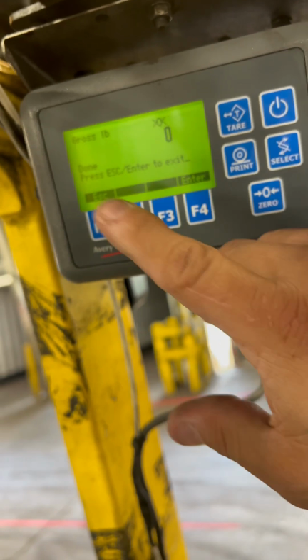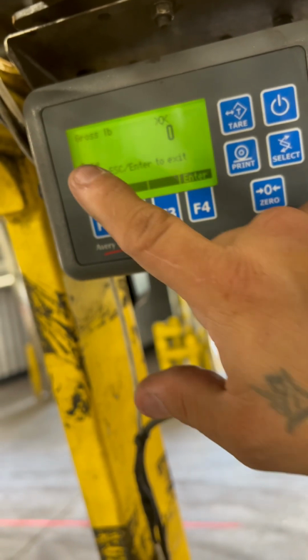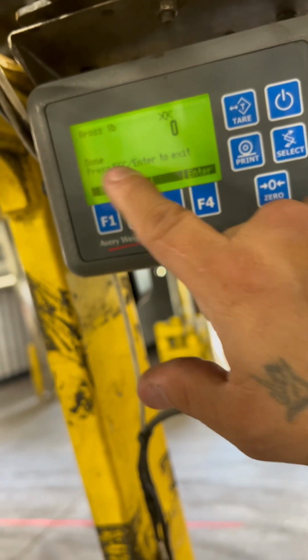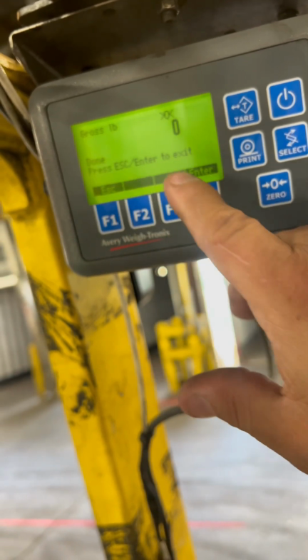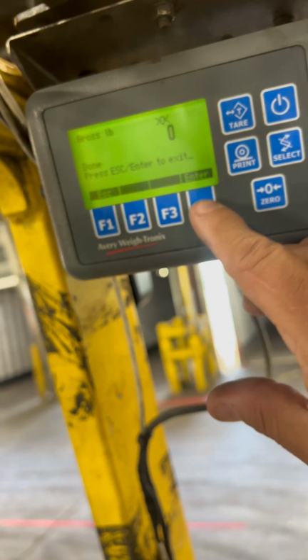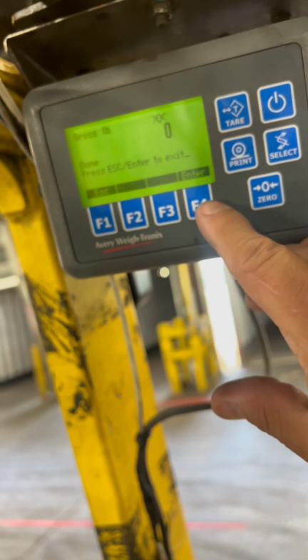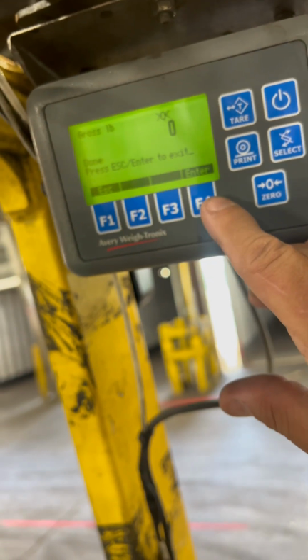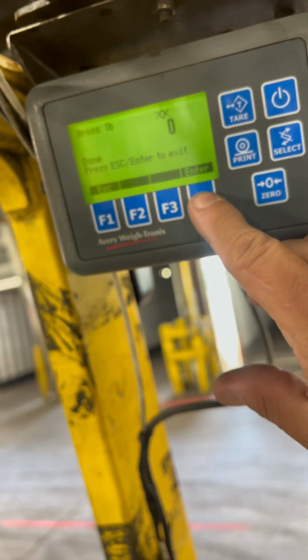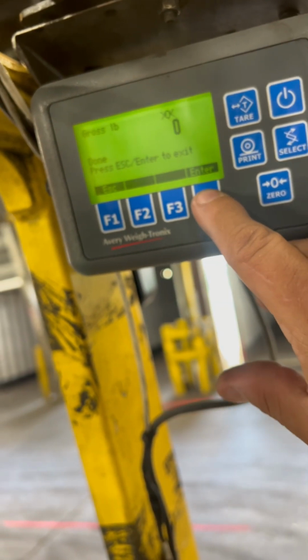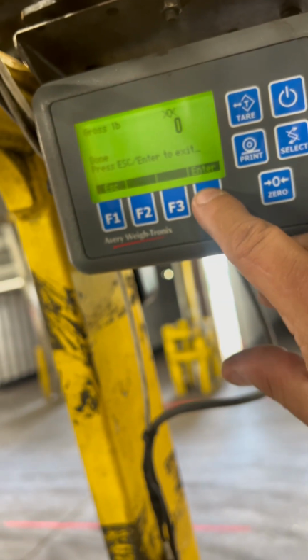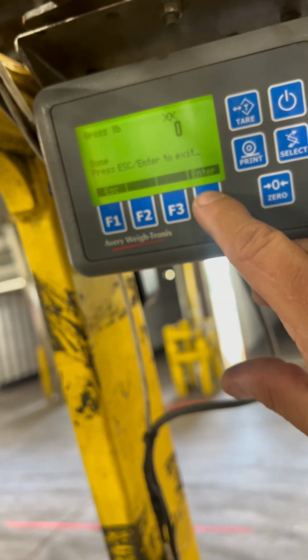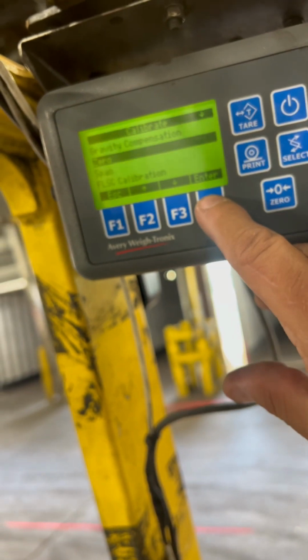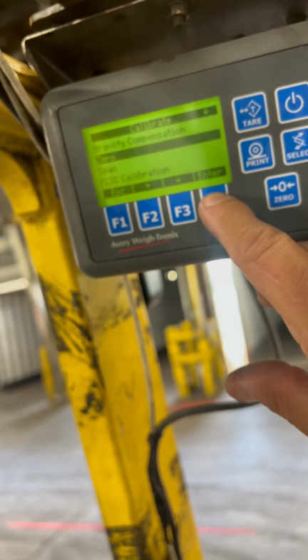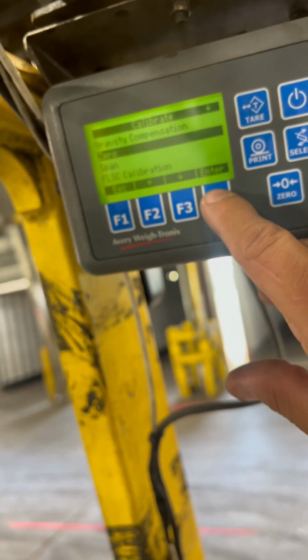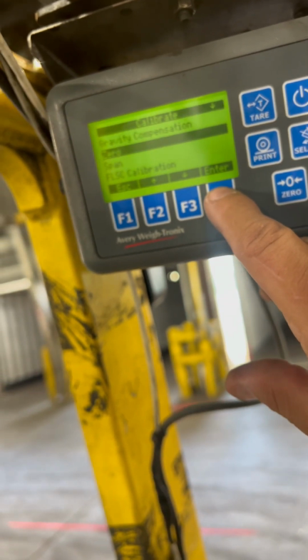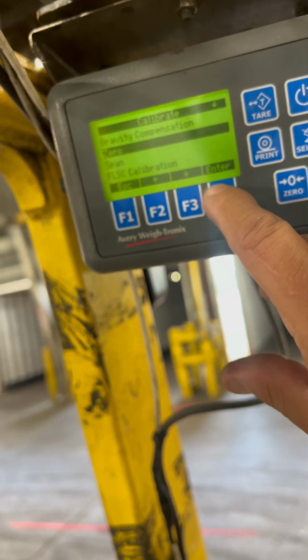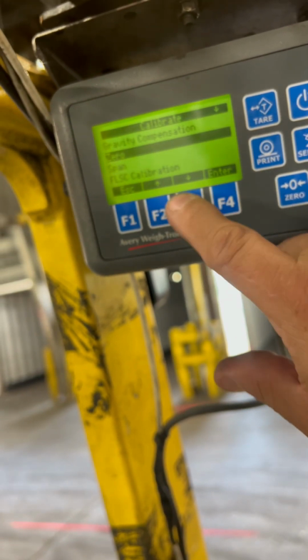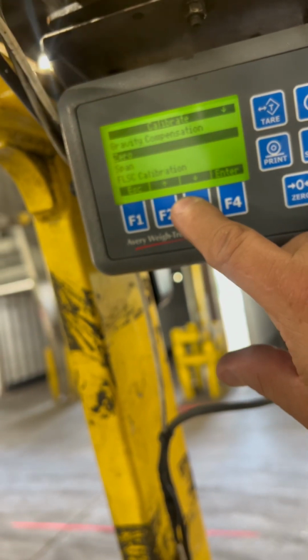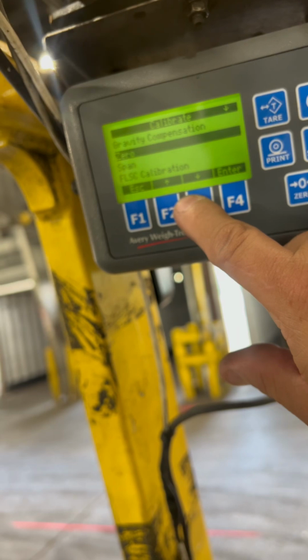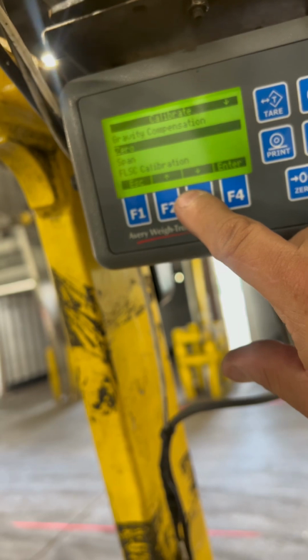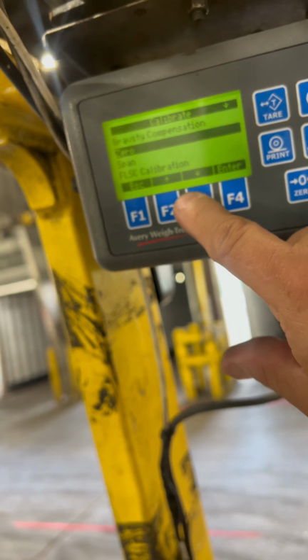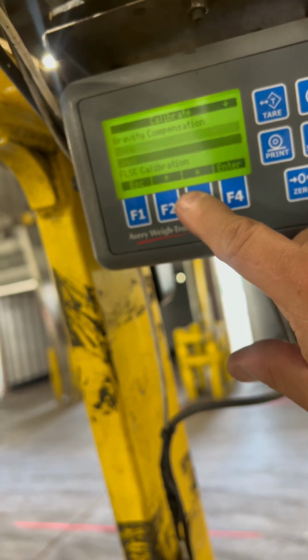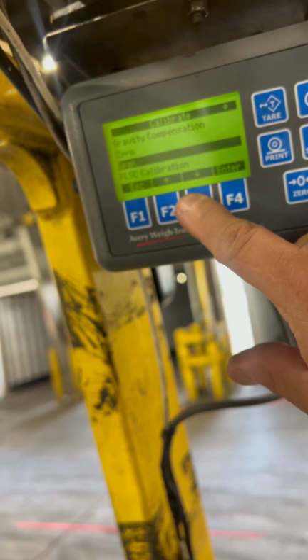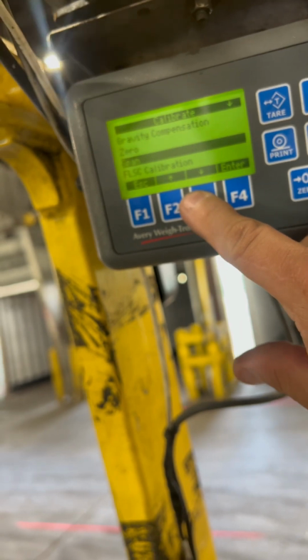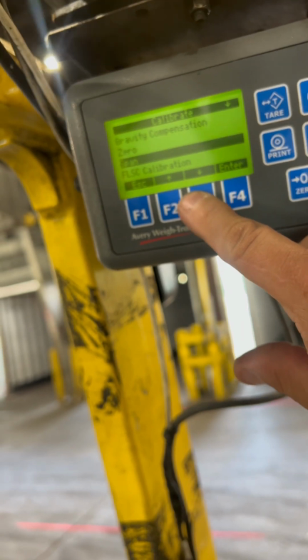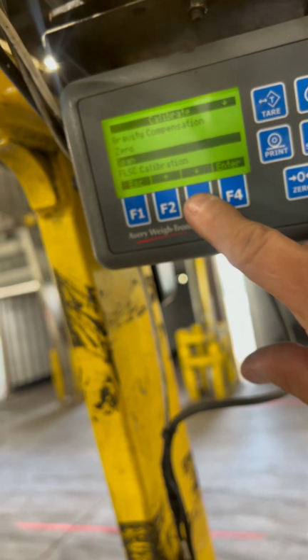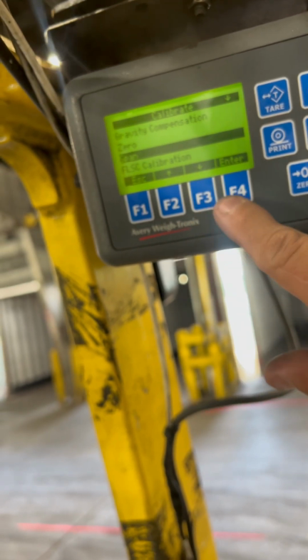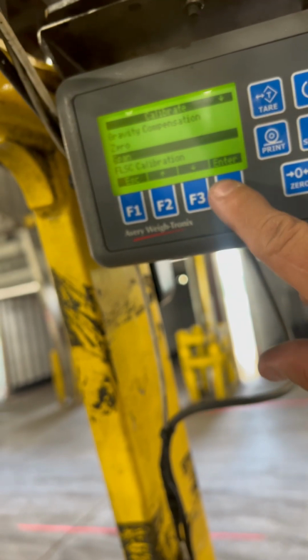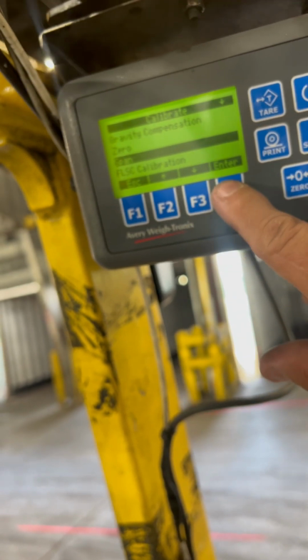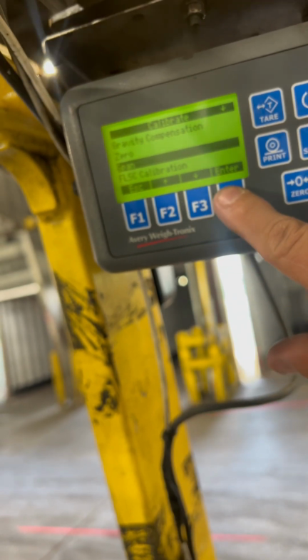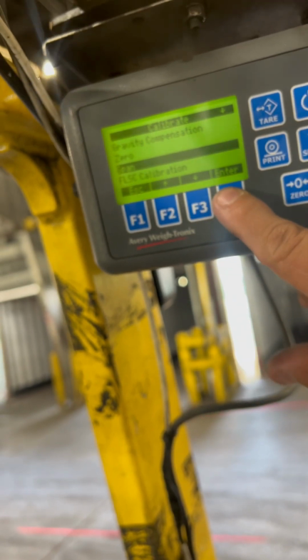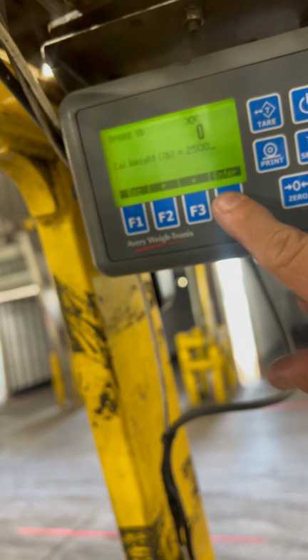Once you get here, hit enter to save, and then go down to Span and hit enter.